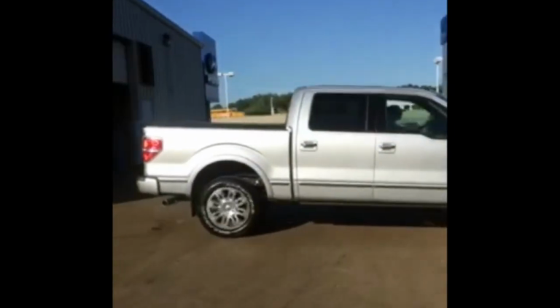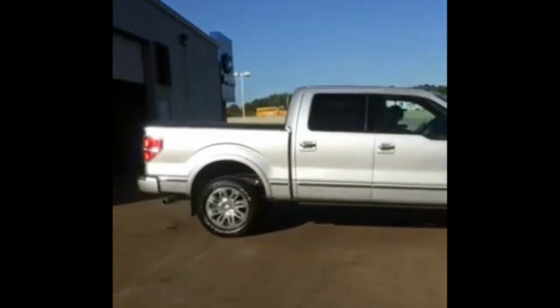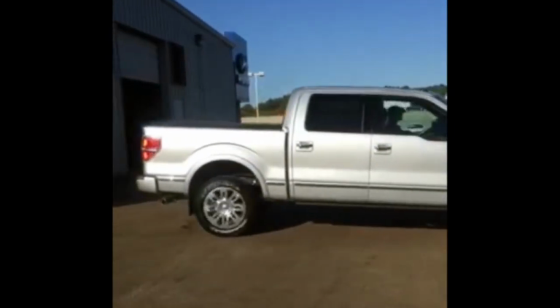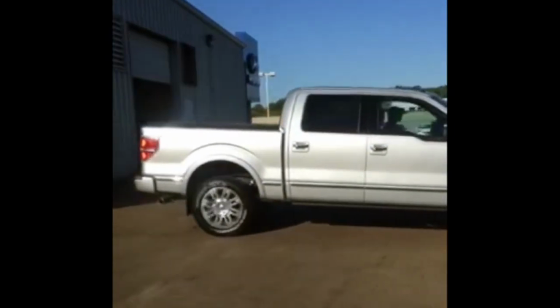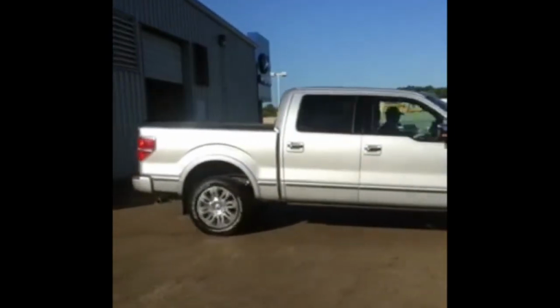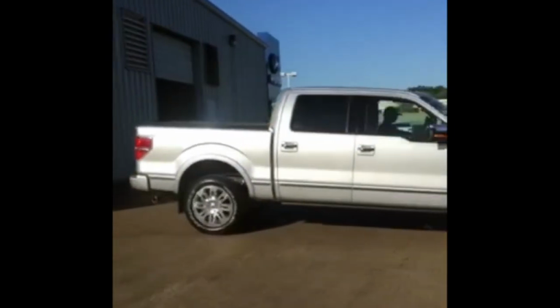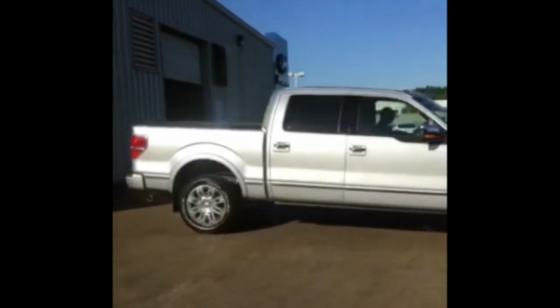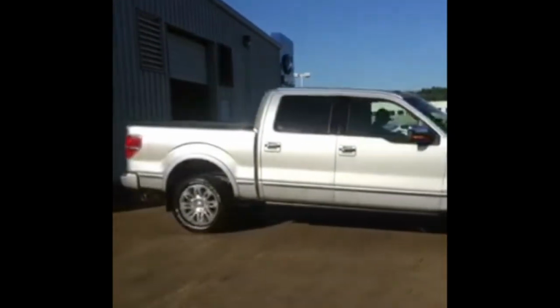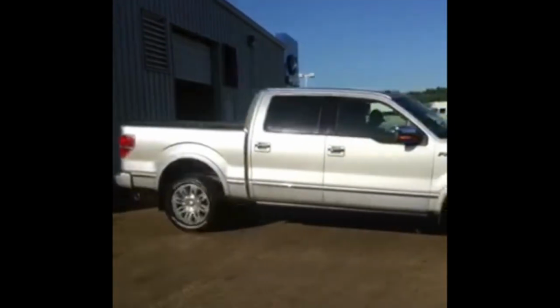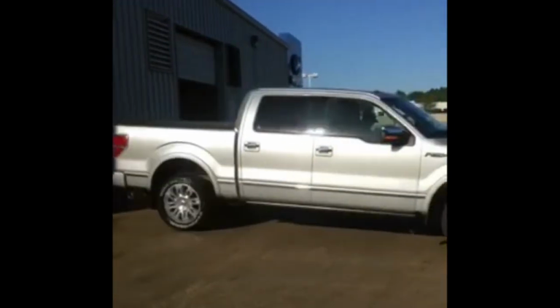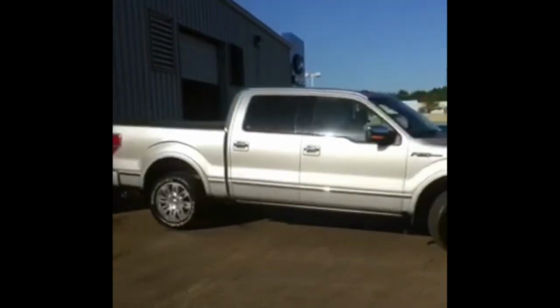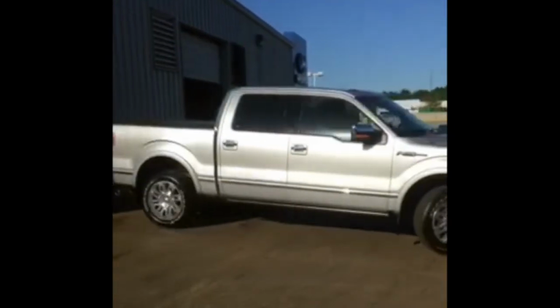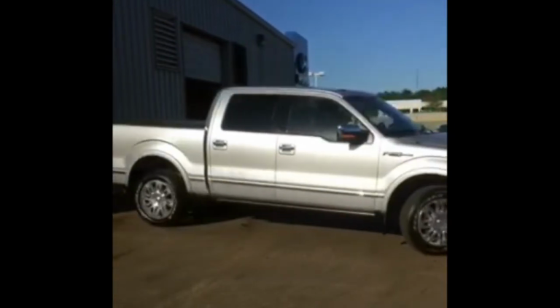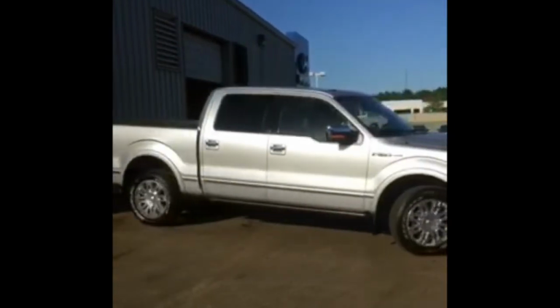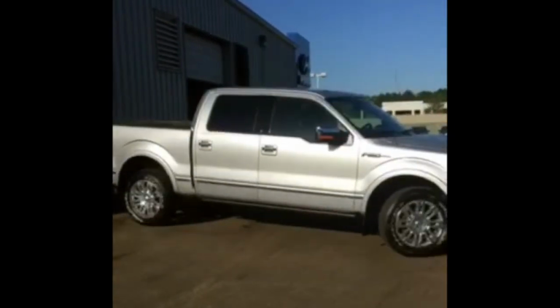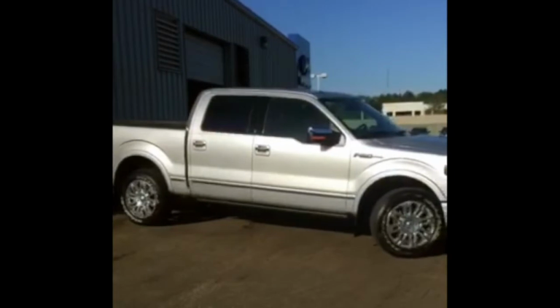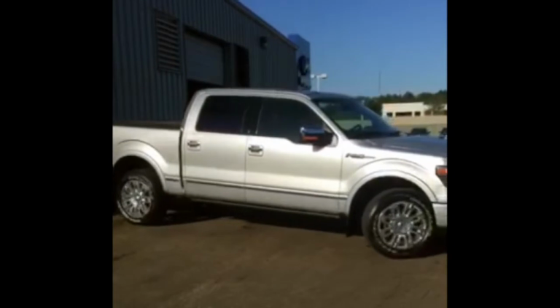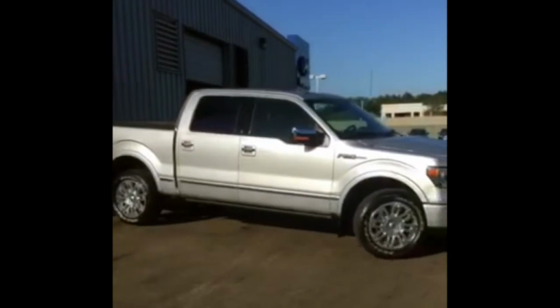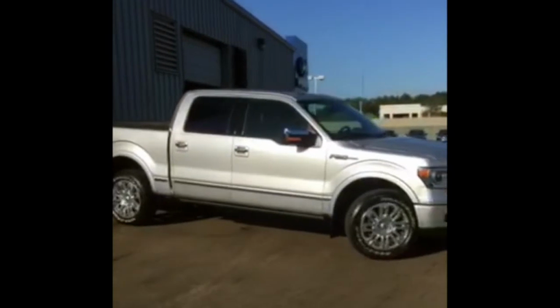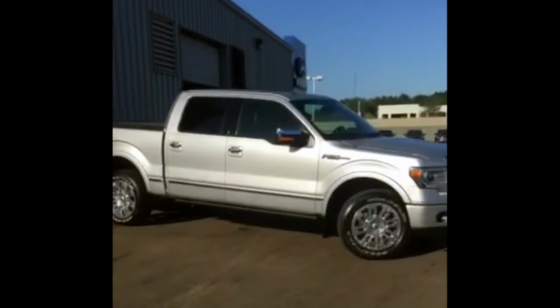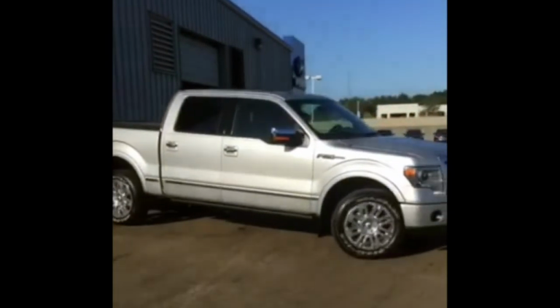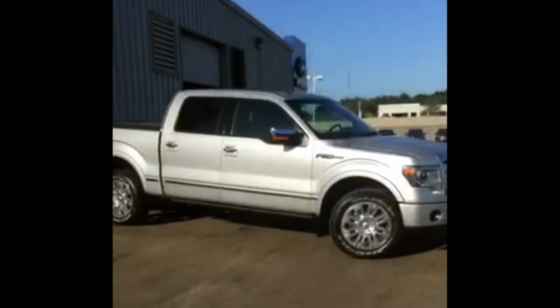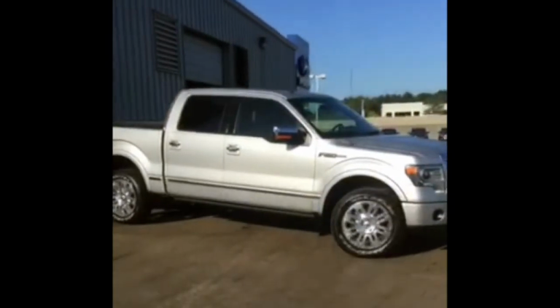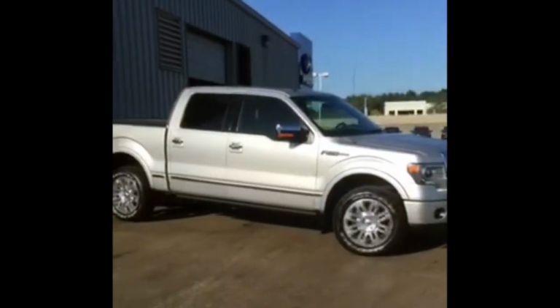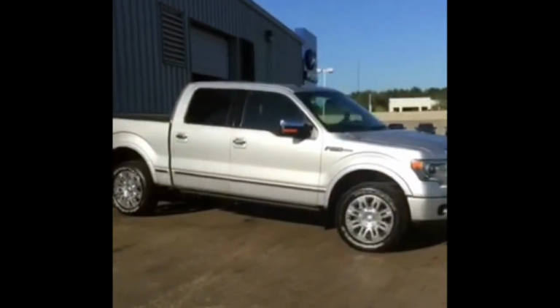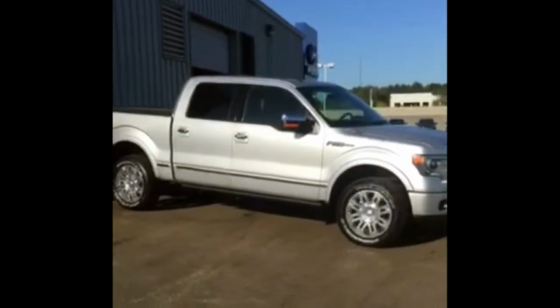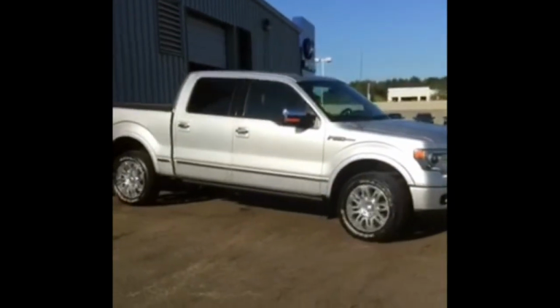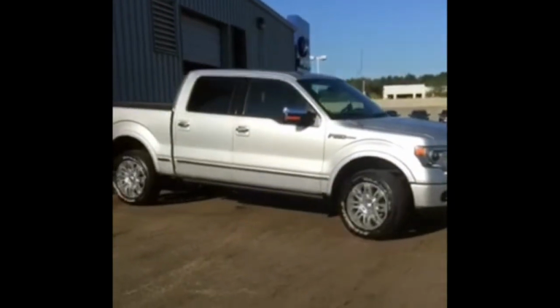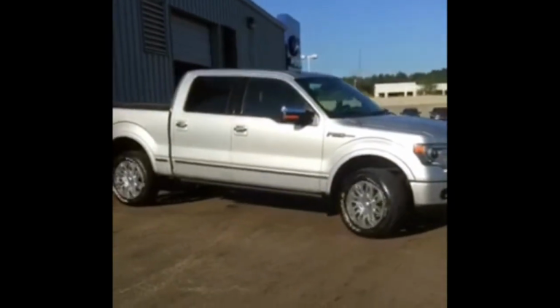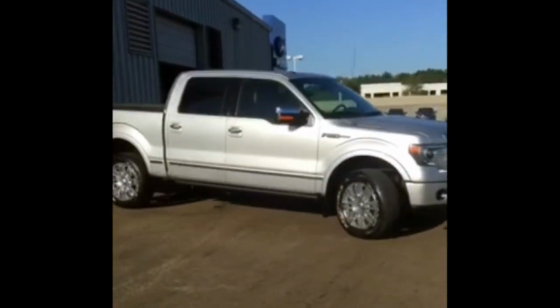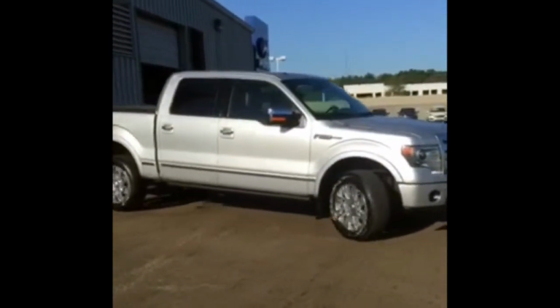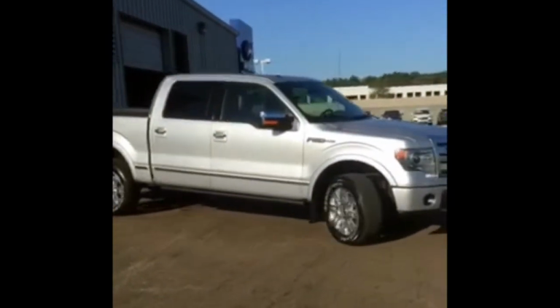It does have the factory 20-inch wheels on it, a tow package, and it is priced right.